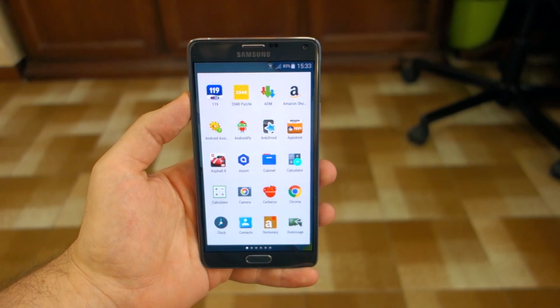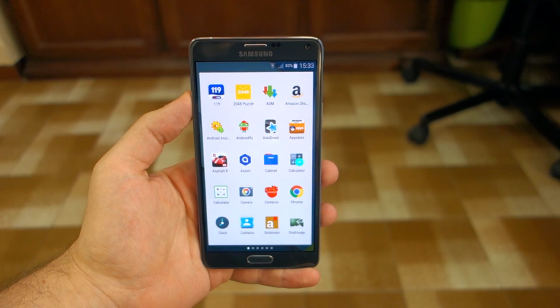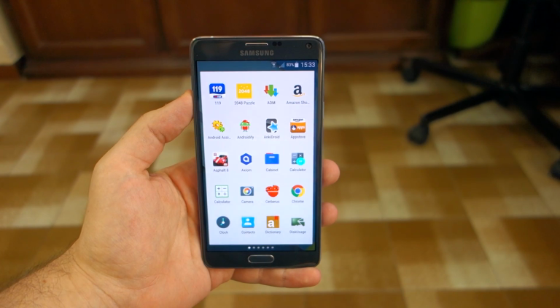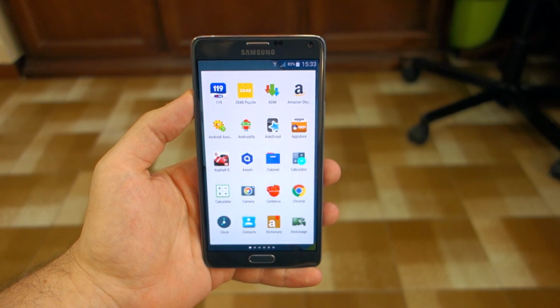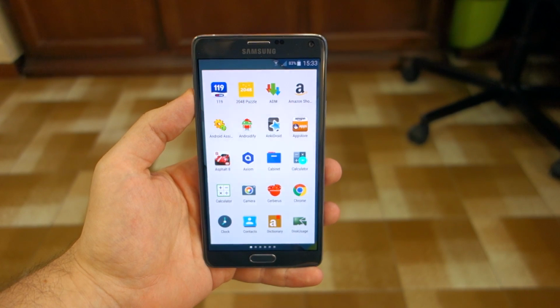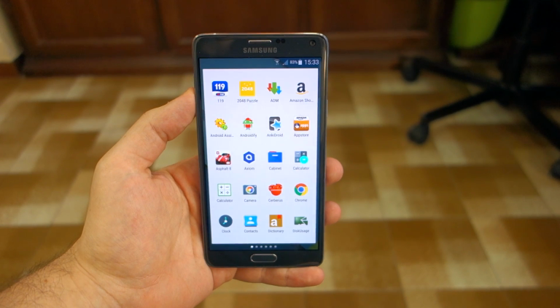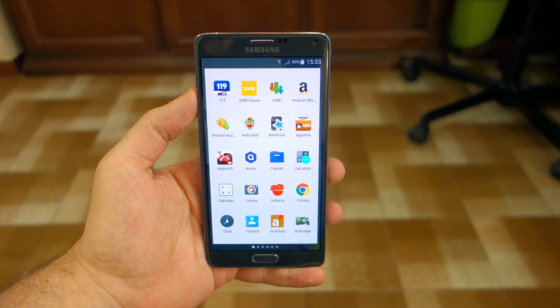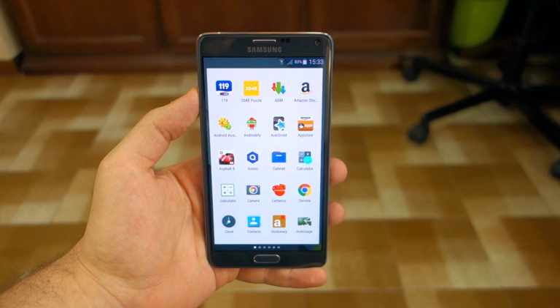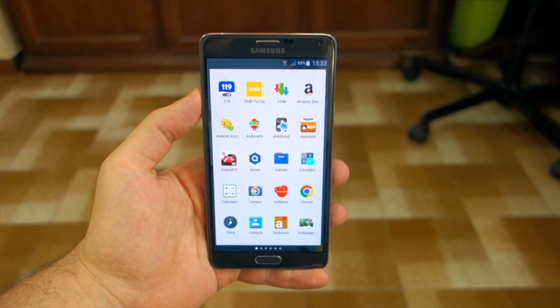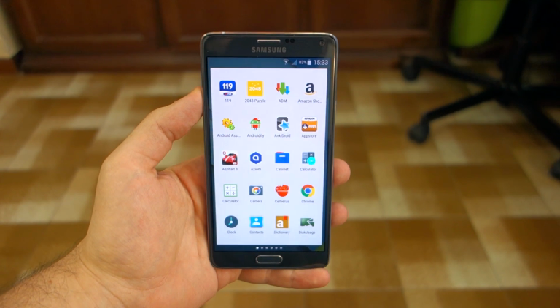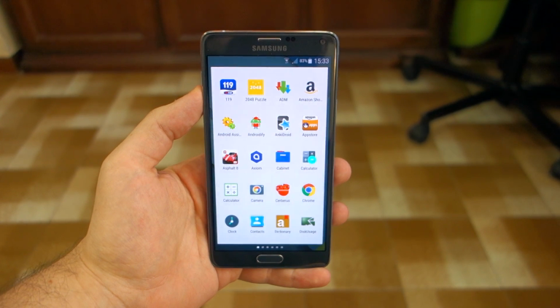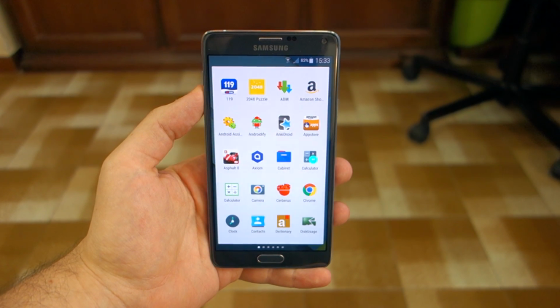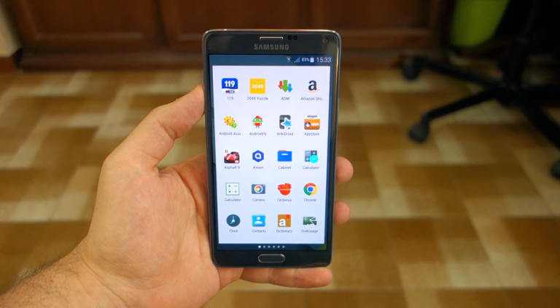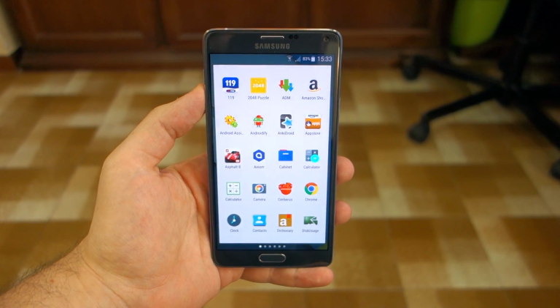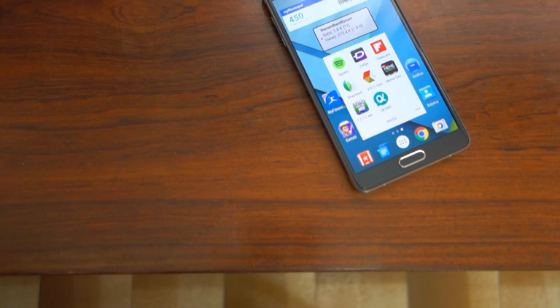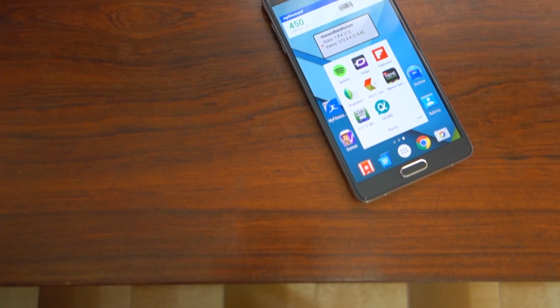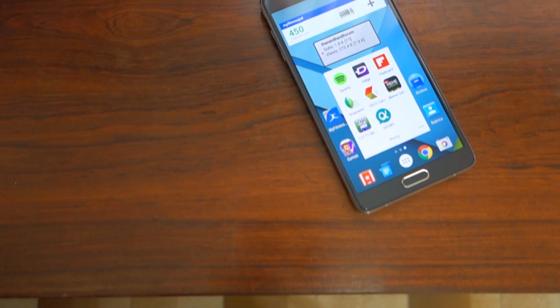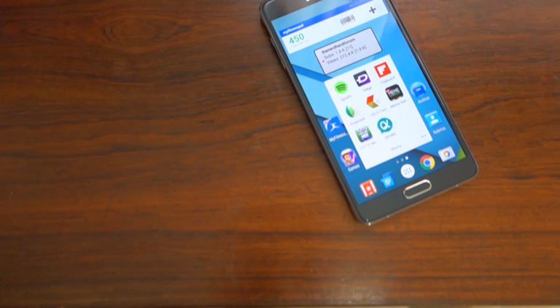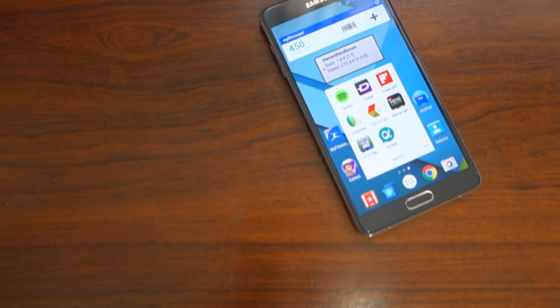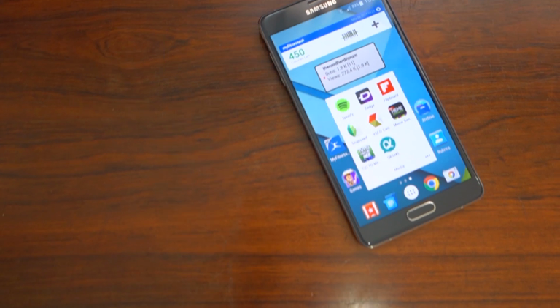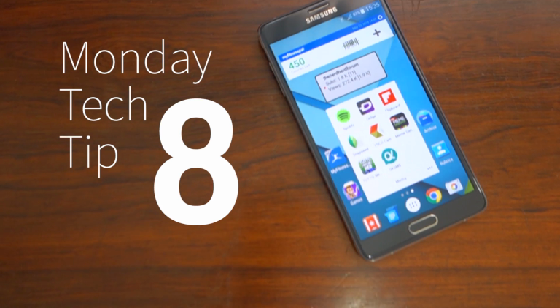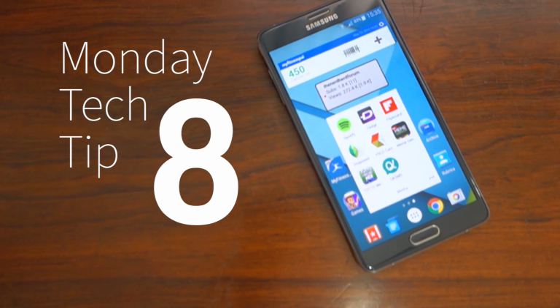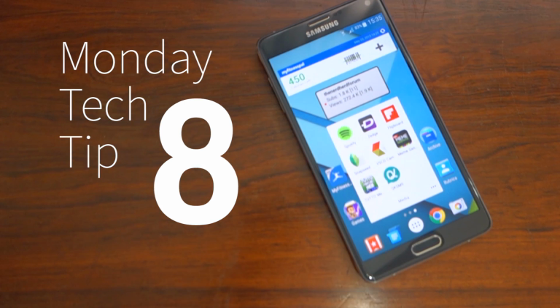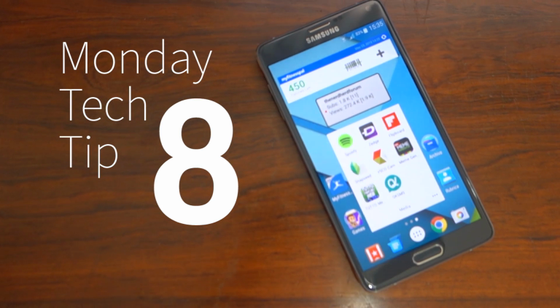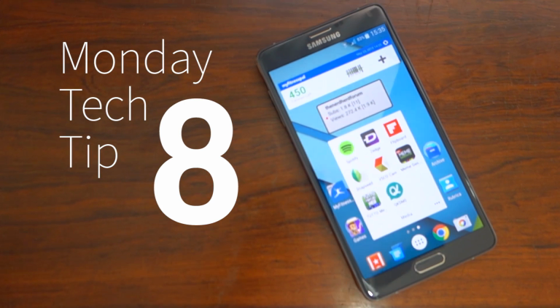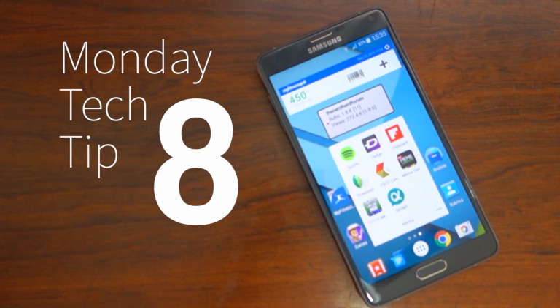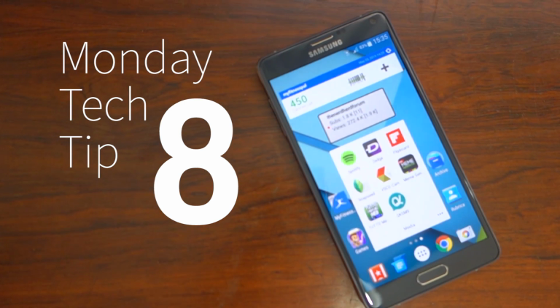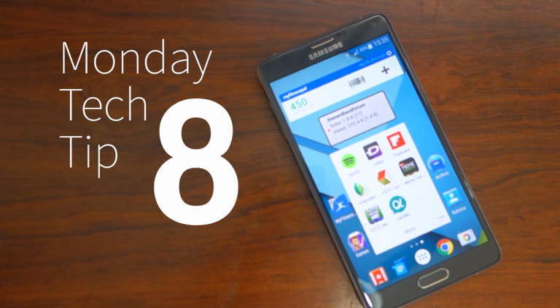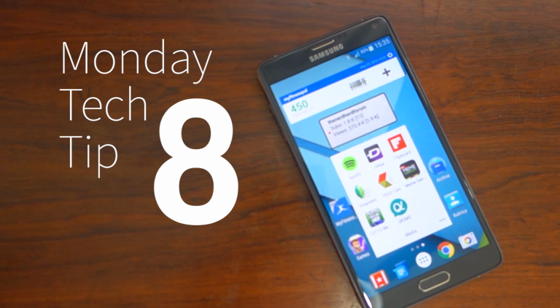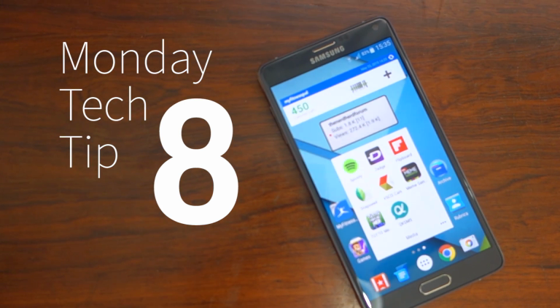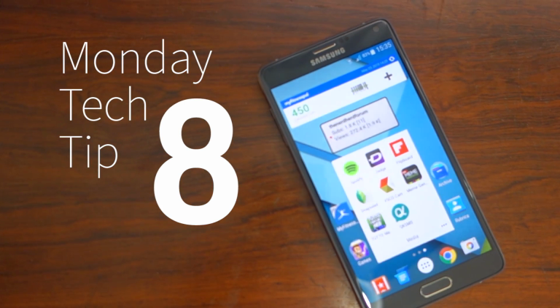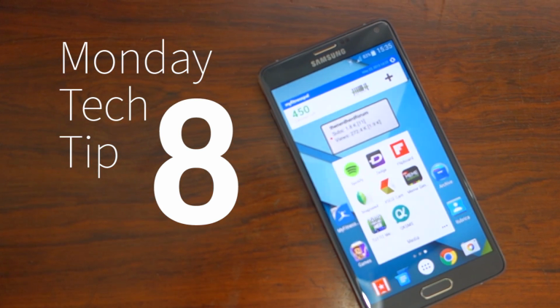If you're tired of always having the same apps, here are 3 ways to discover and download new ones for free!